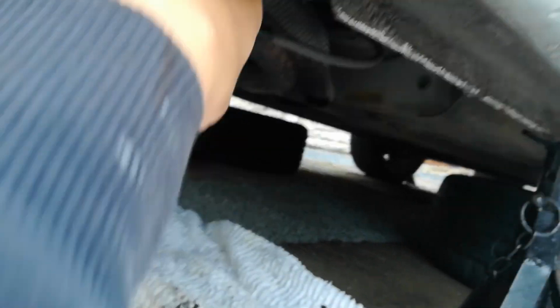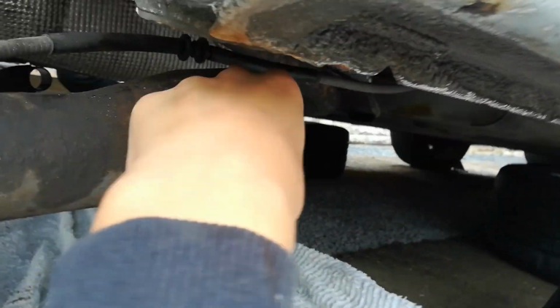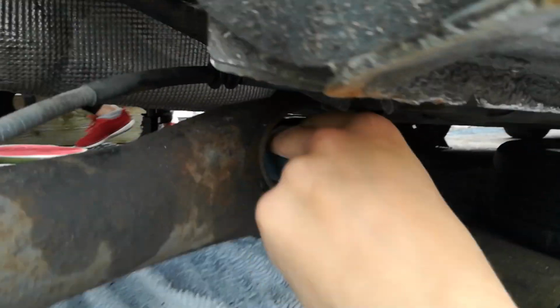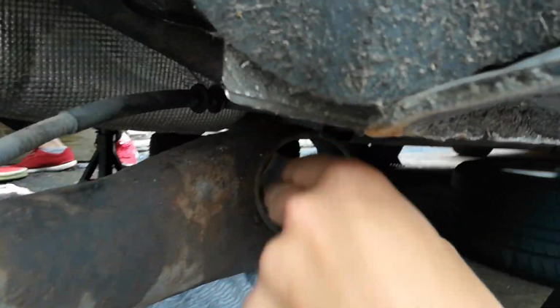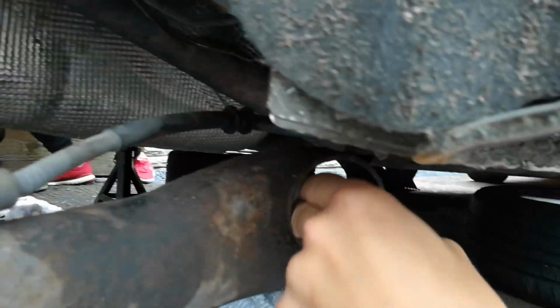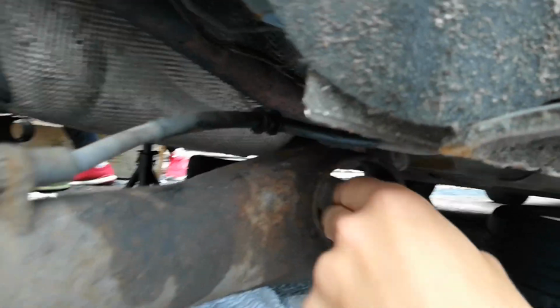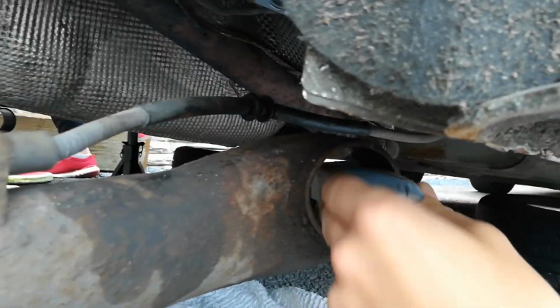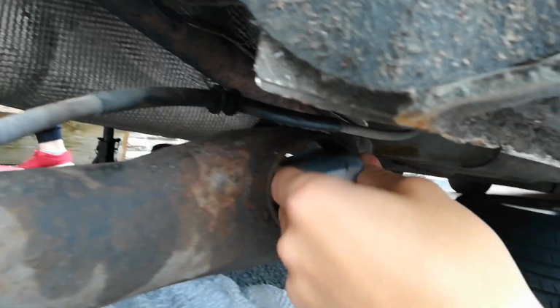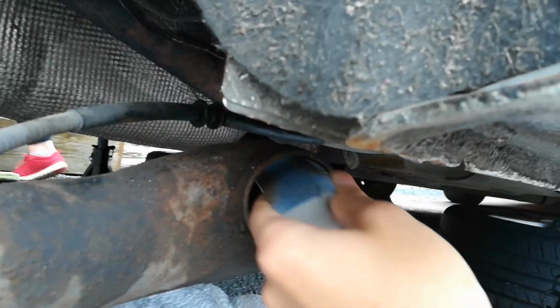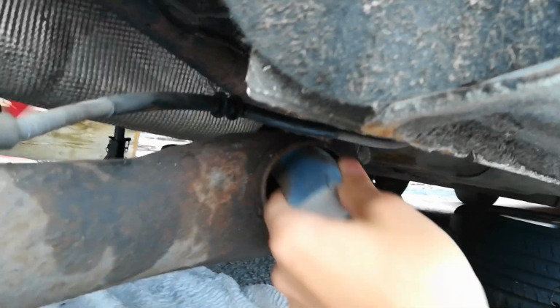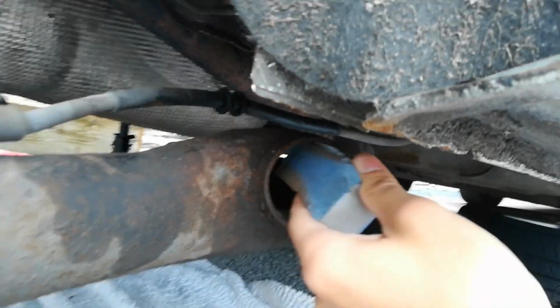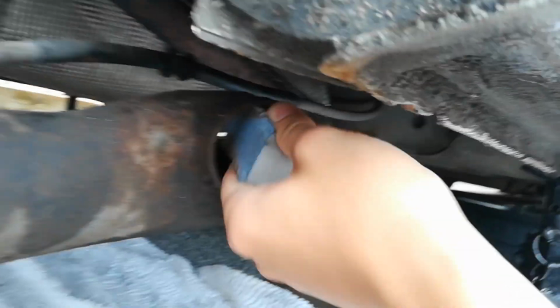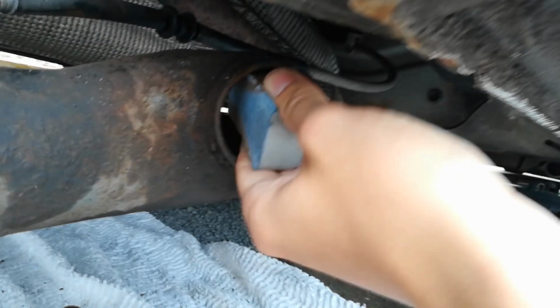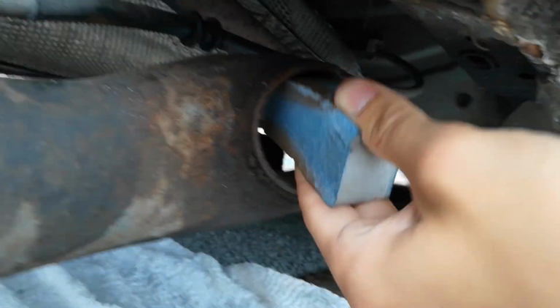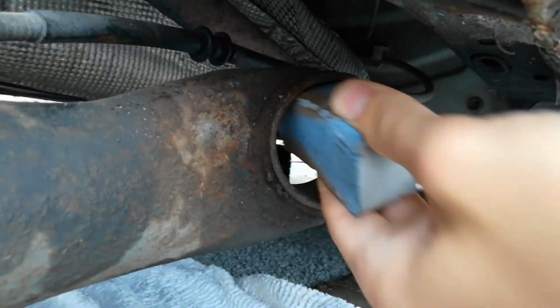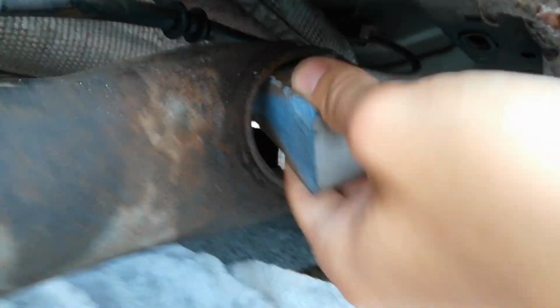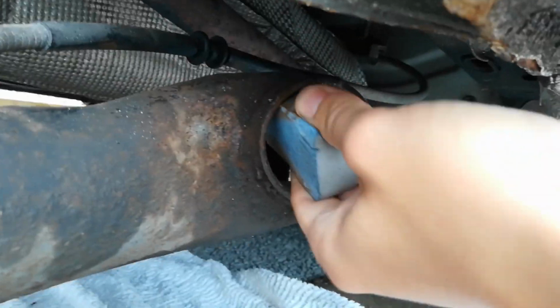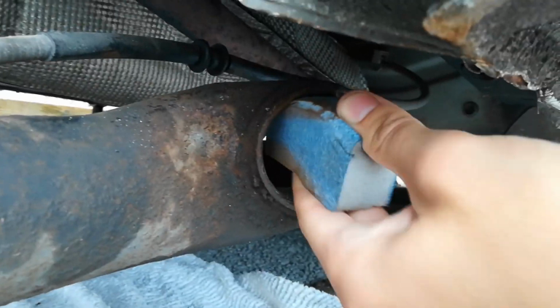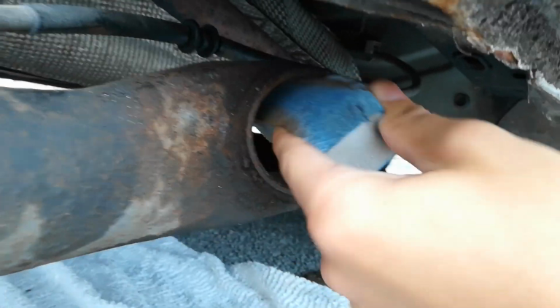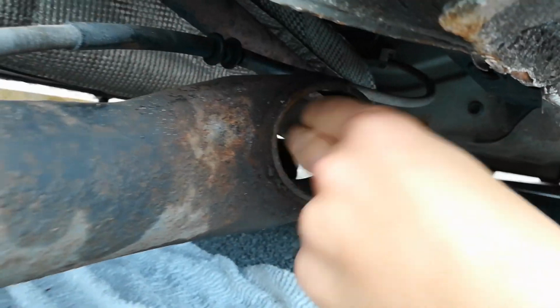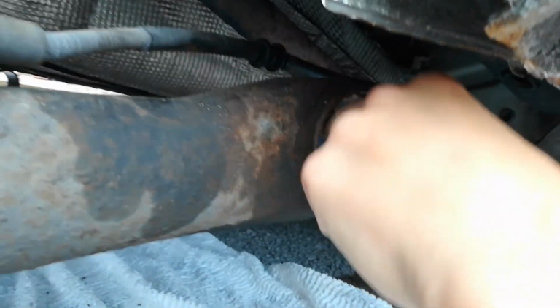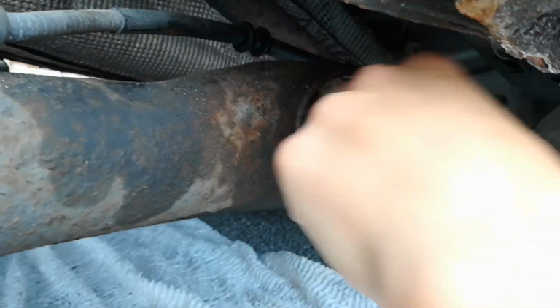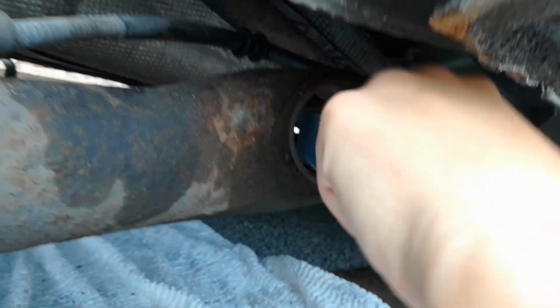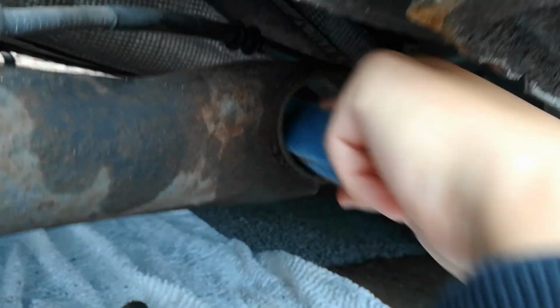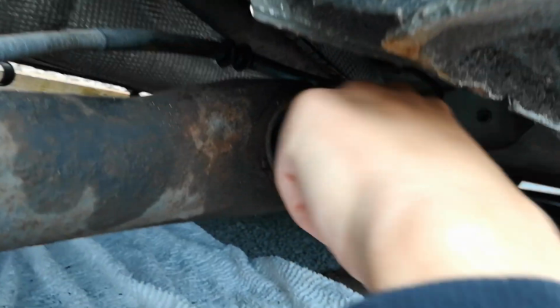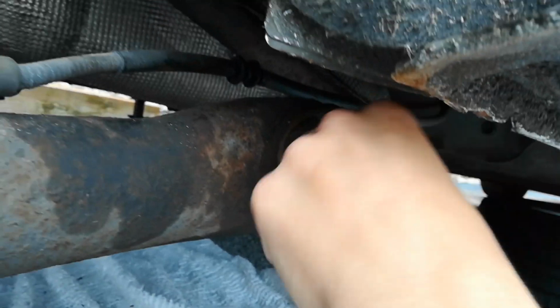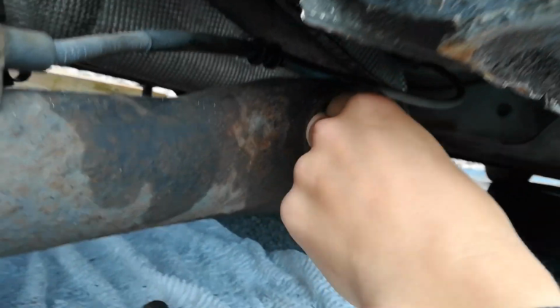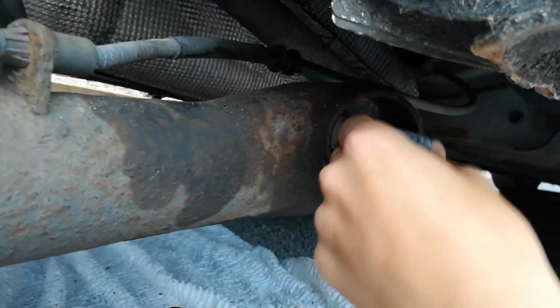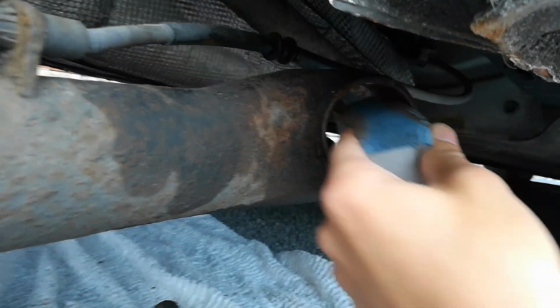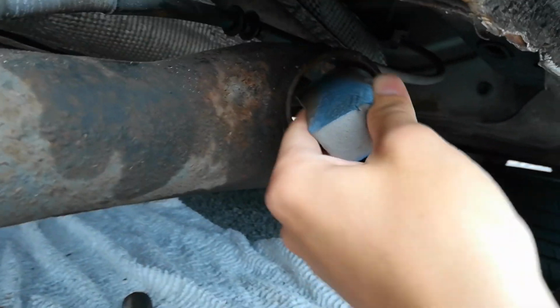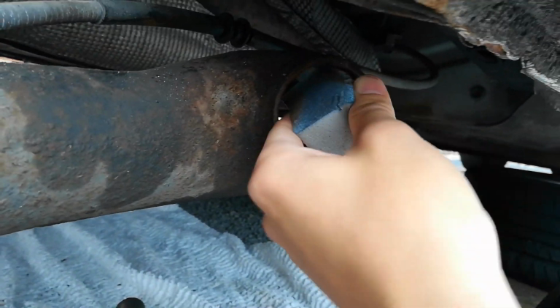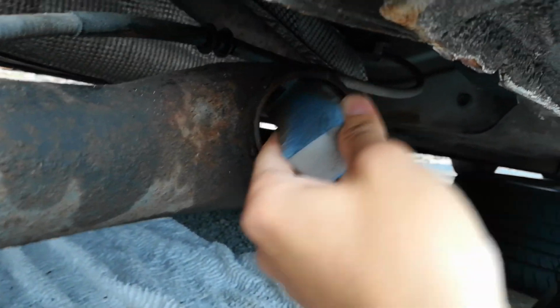Now I'm just cleaning up inside to make sure there's no rust or debris that's going to stop the bushing from going in smoothly.